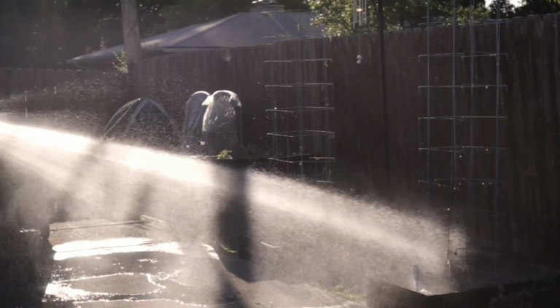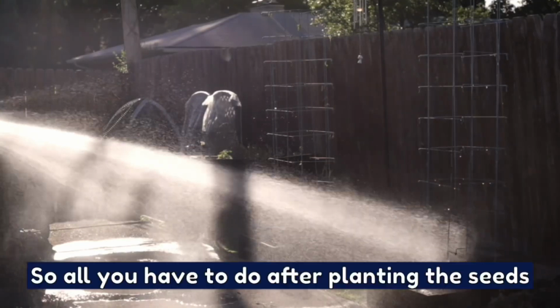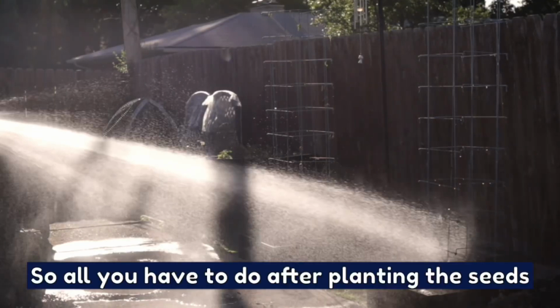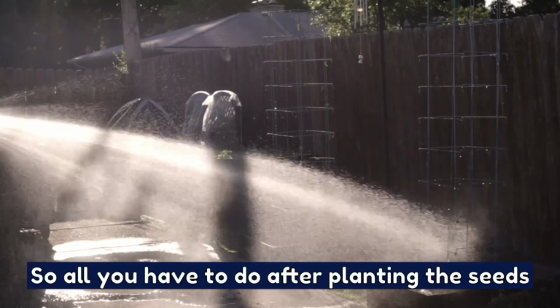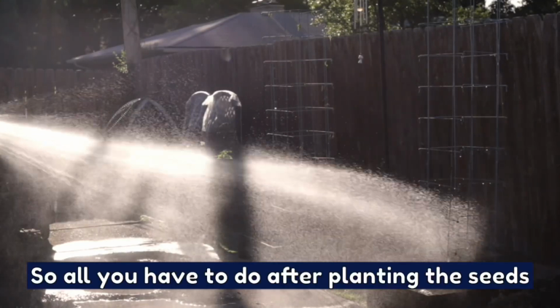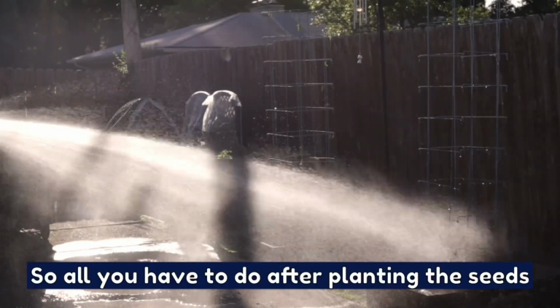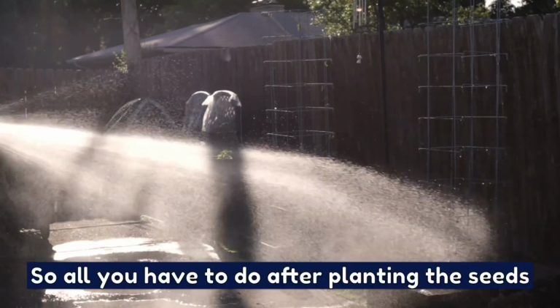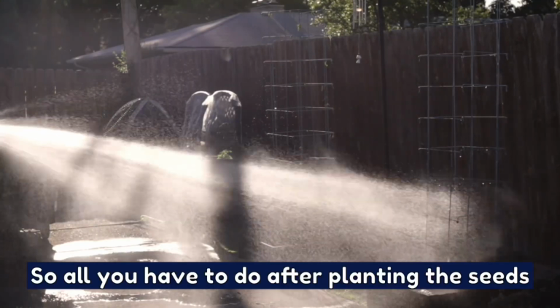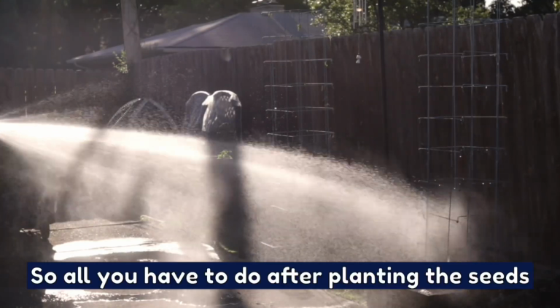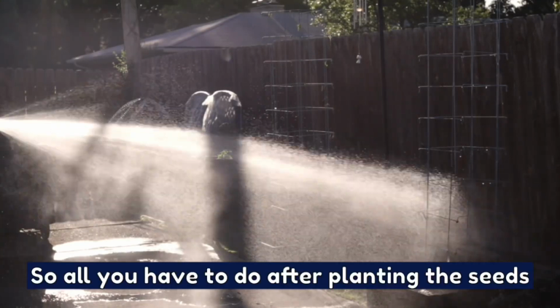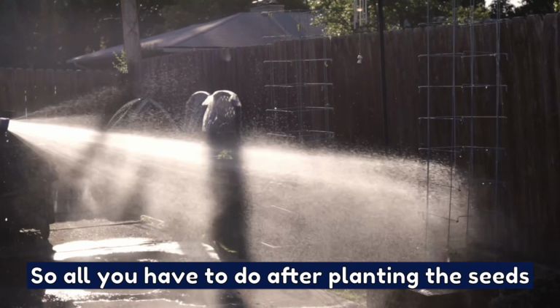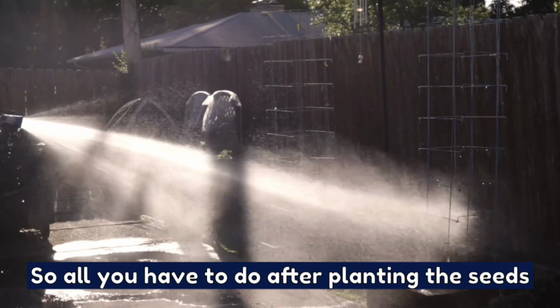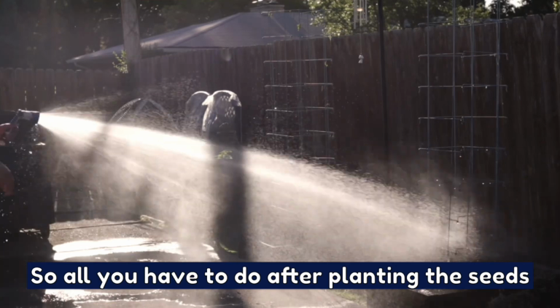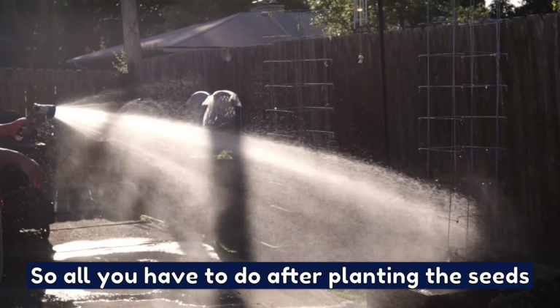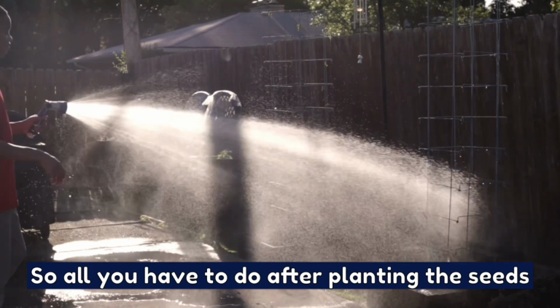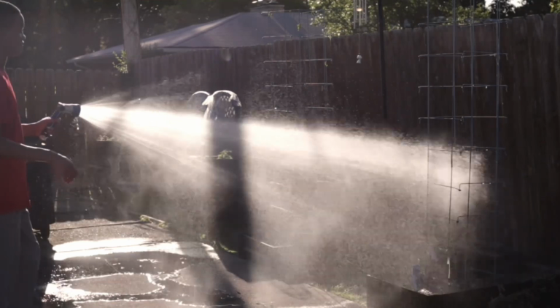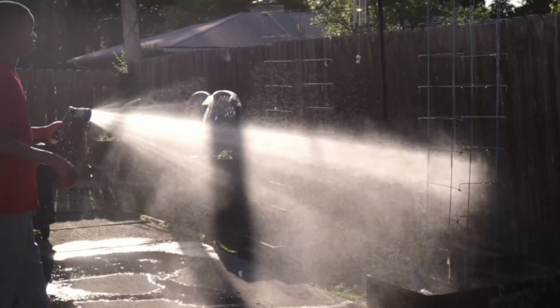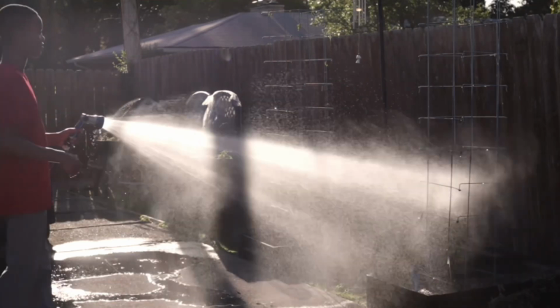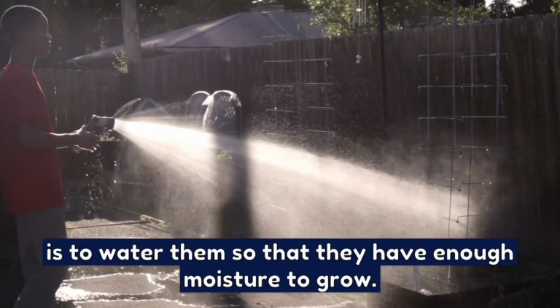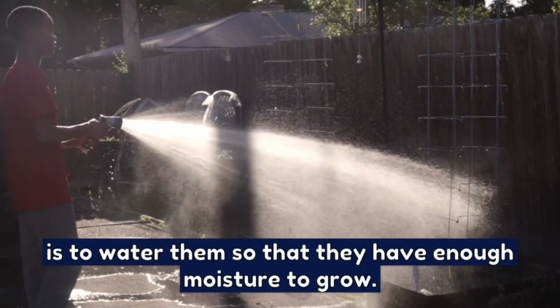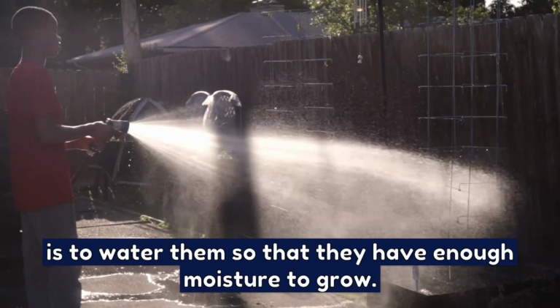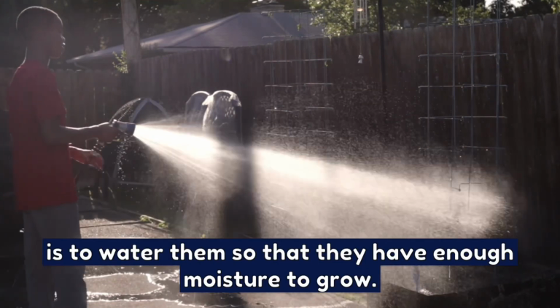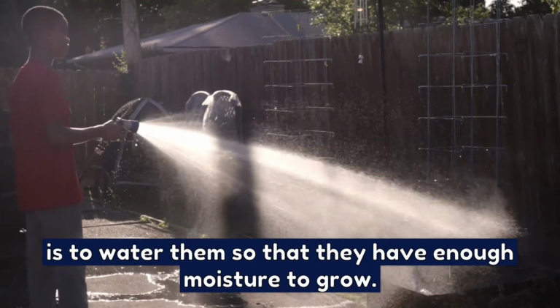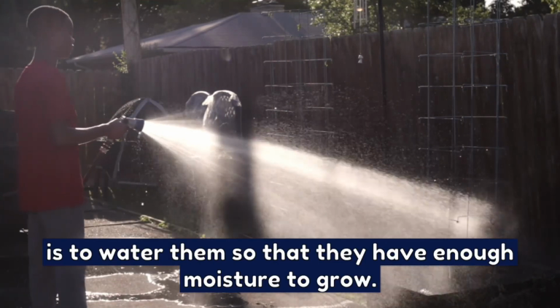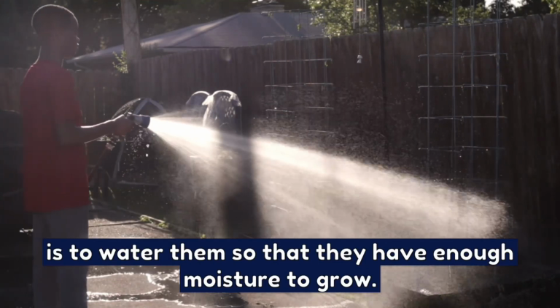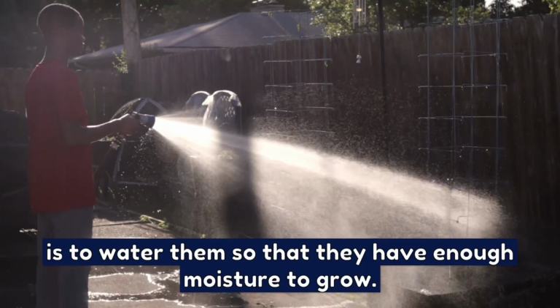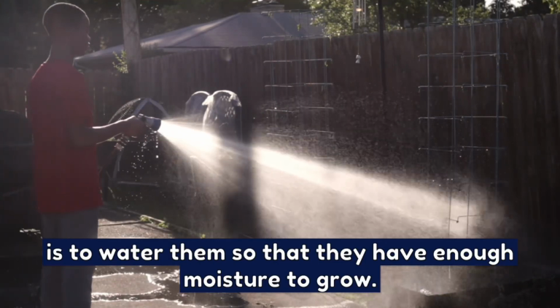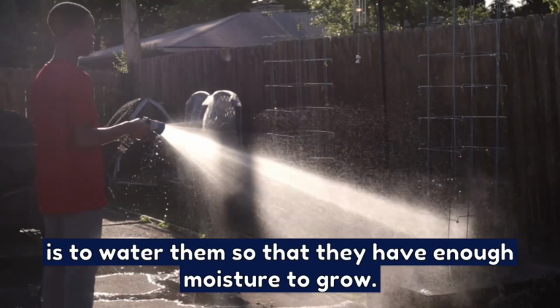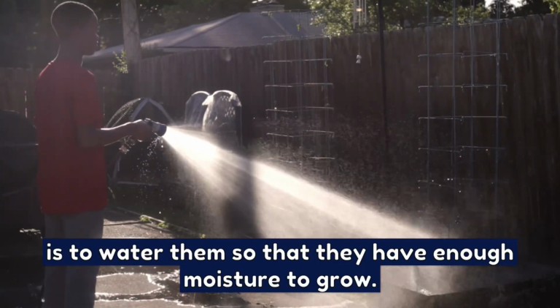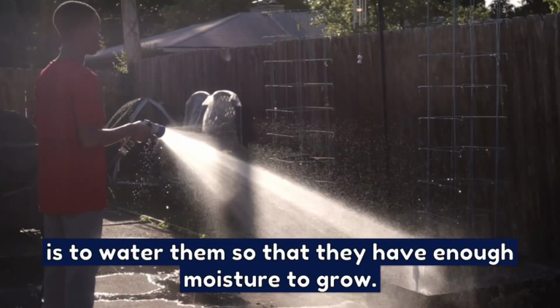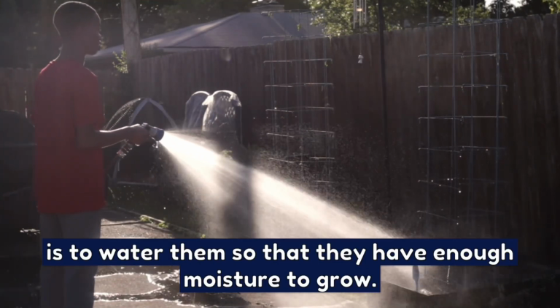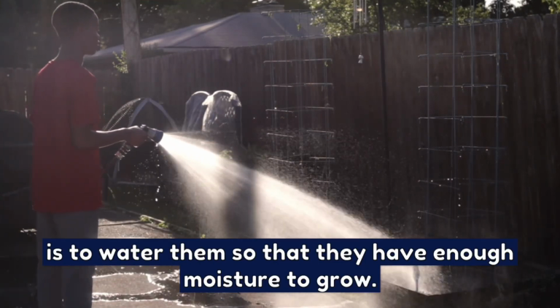So all you have to do after planting the seeds is to water them so that they have enough moisture to grow.